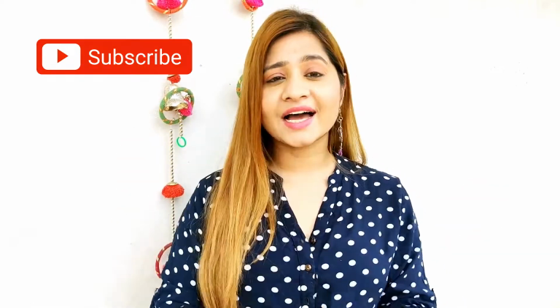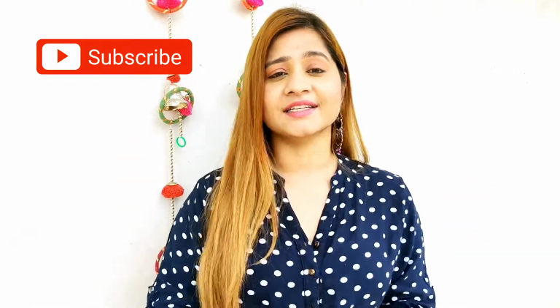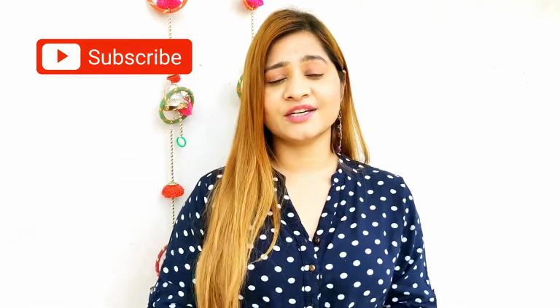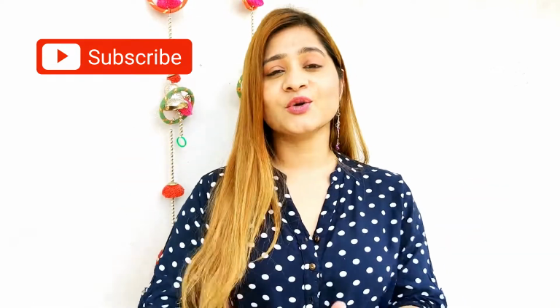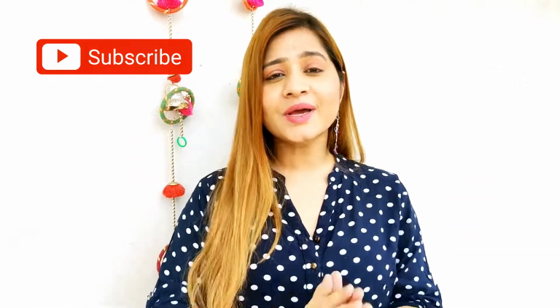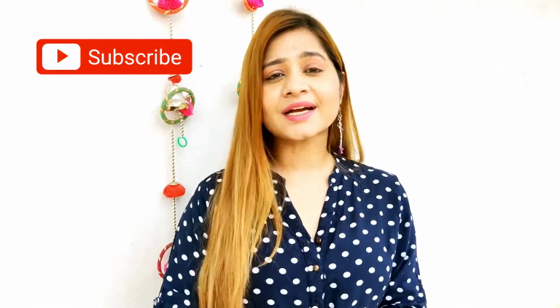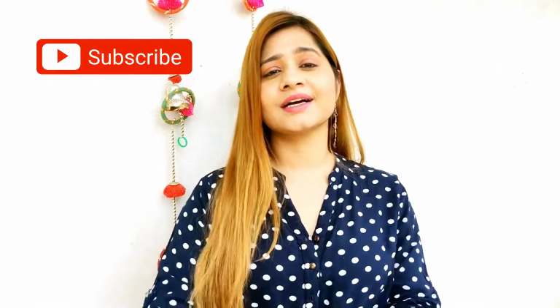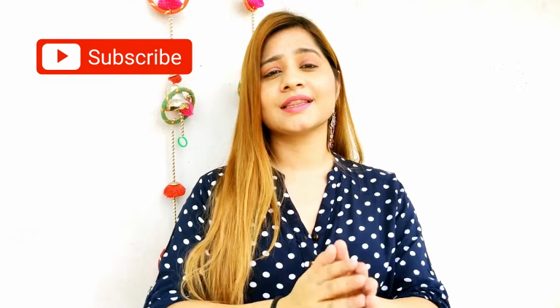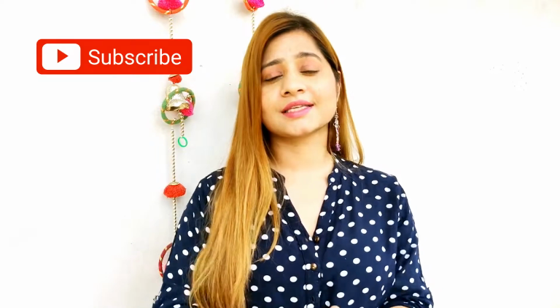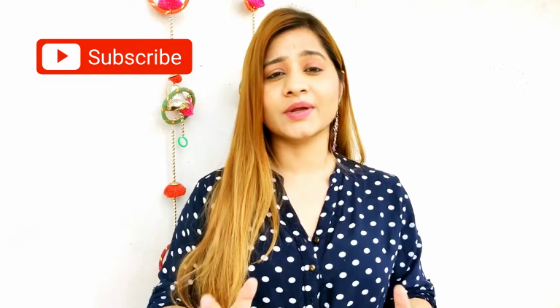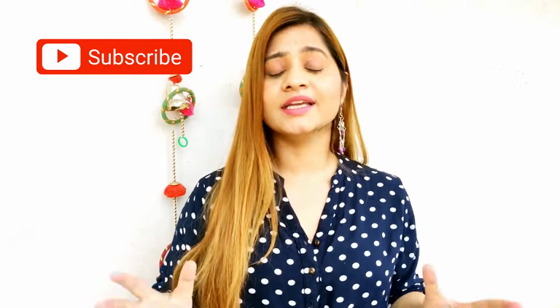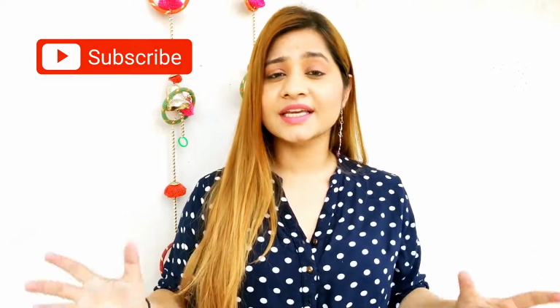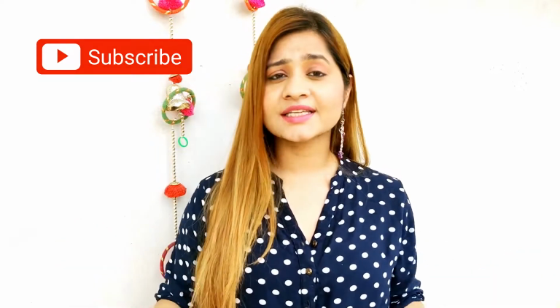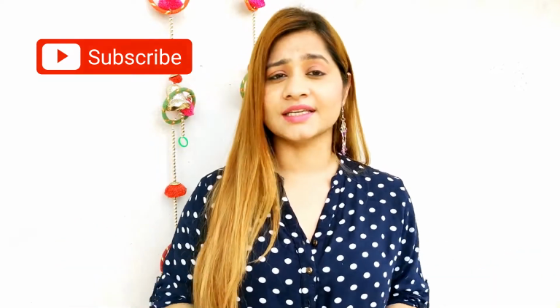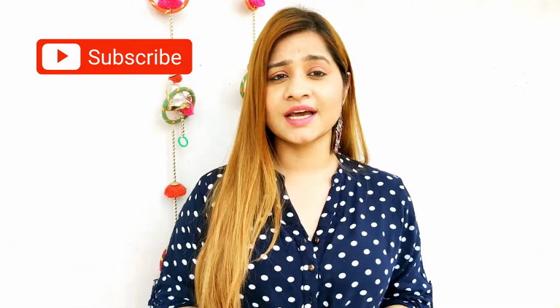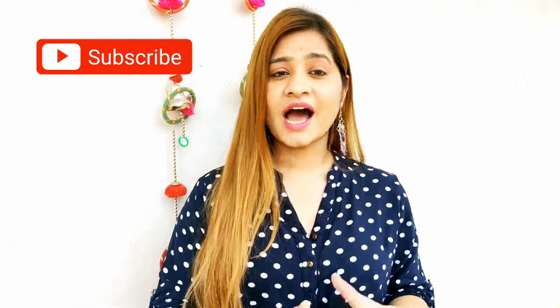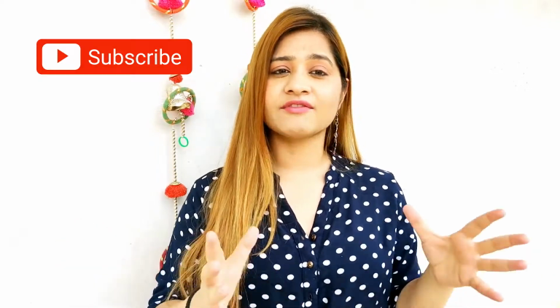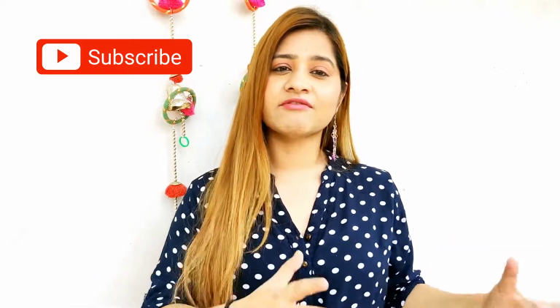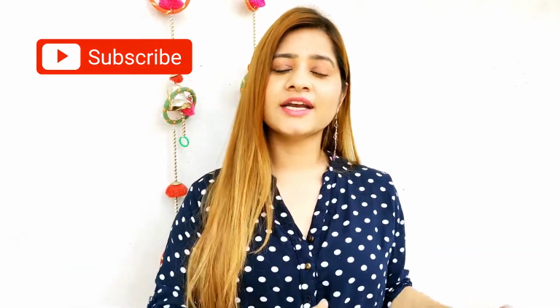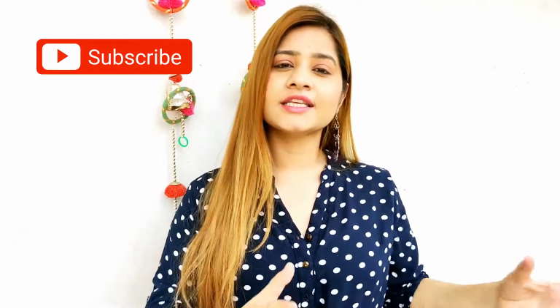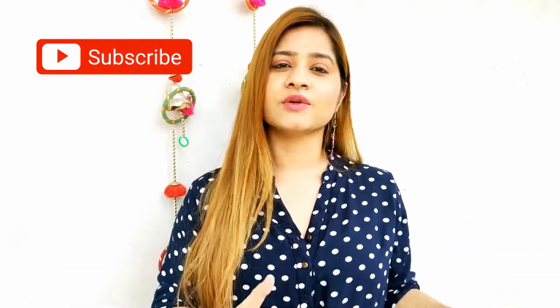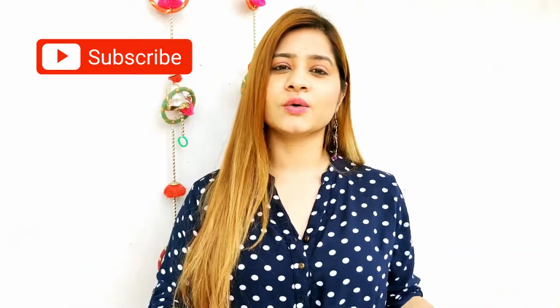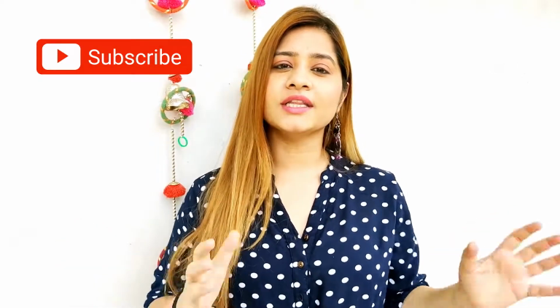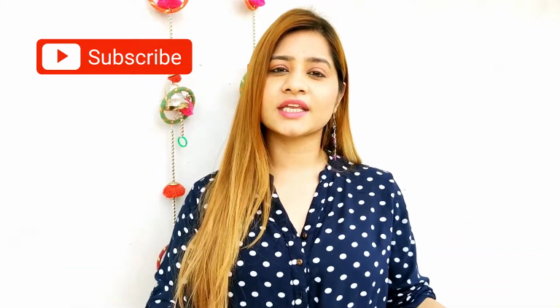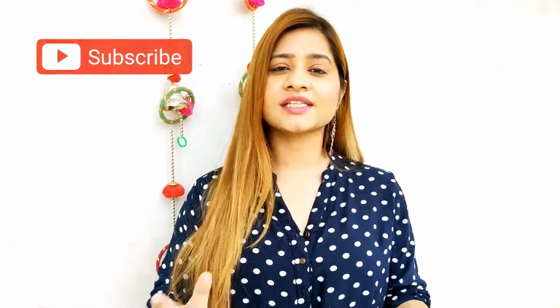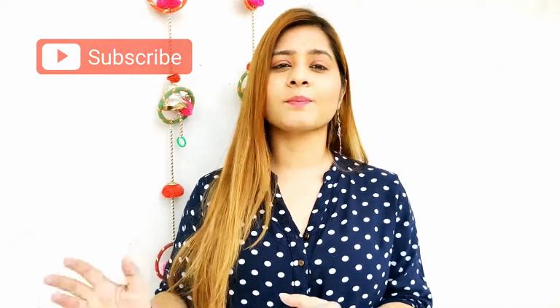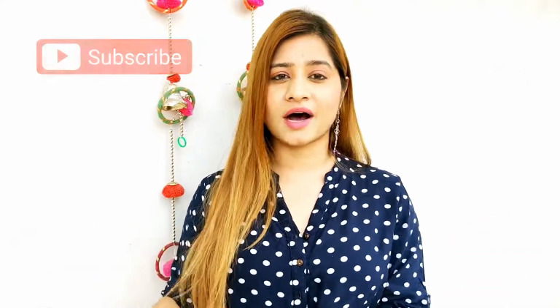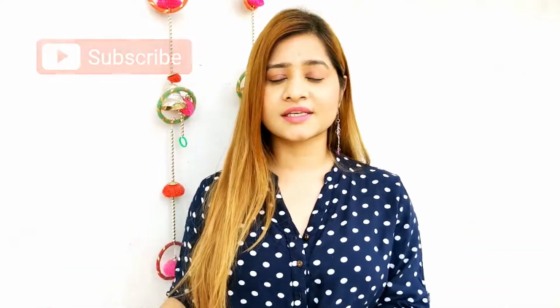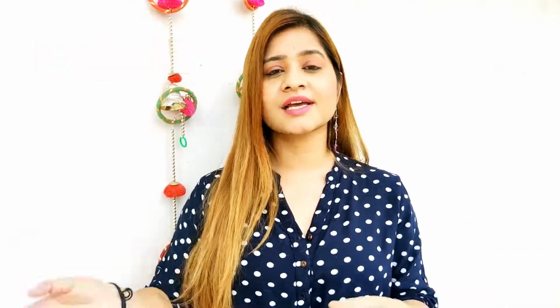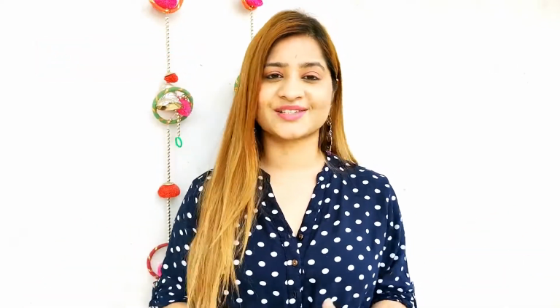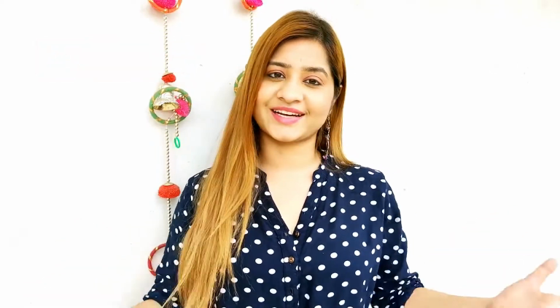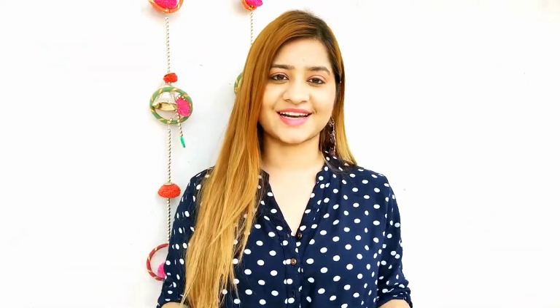And to make this really easy, I have divided this video into three sub-parts. So let's start.